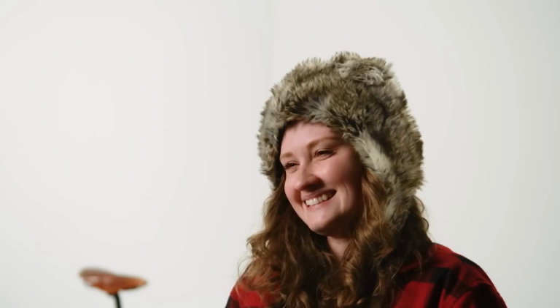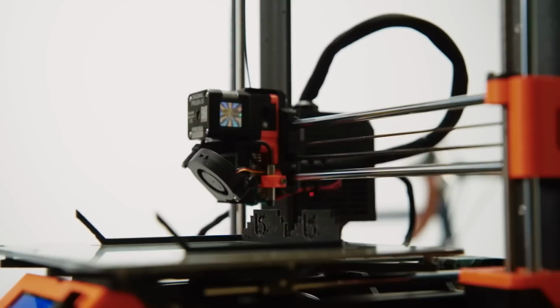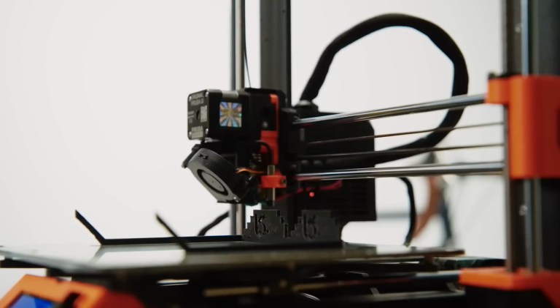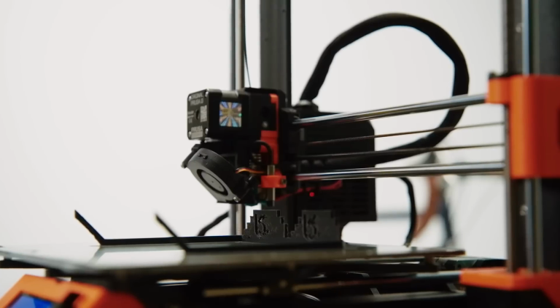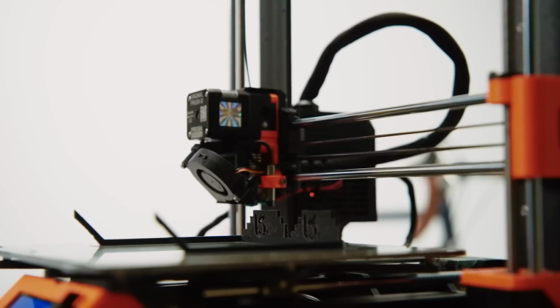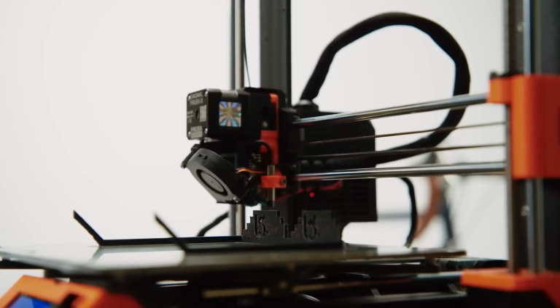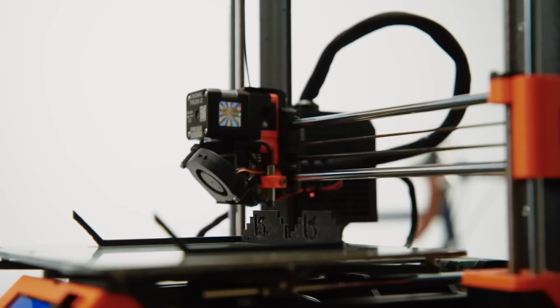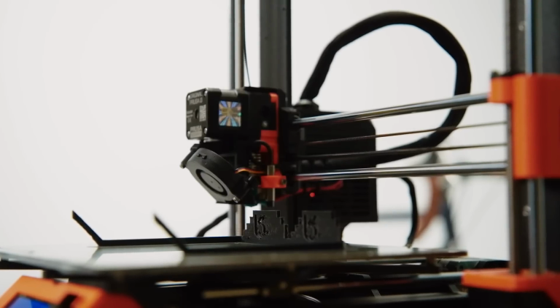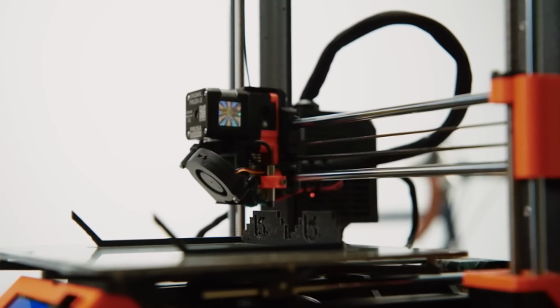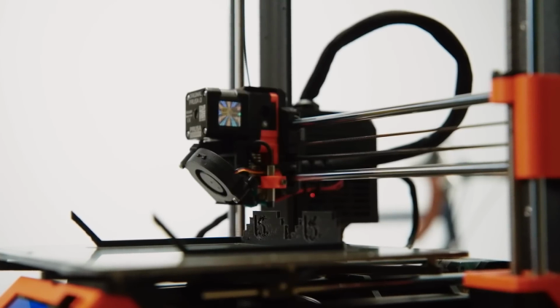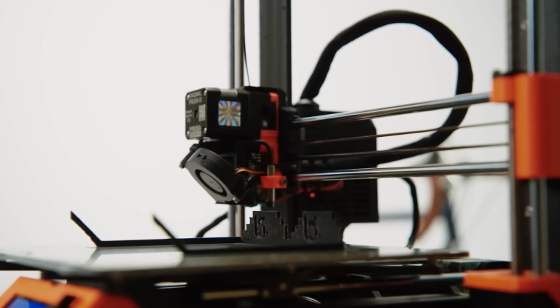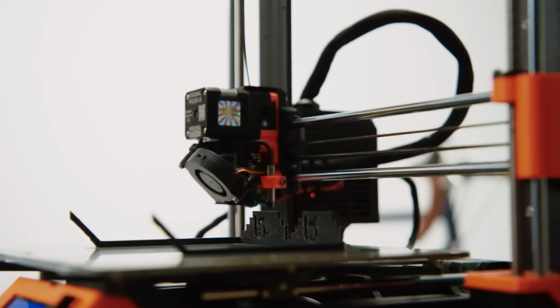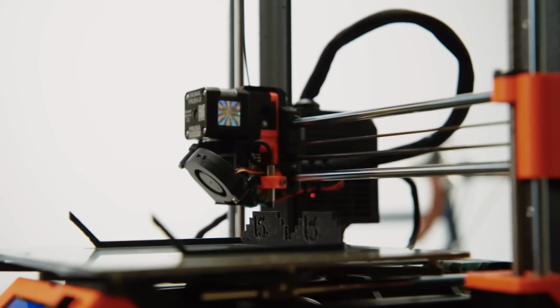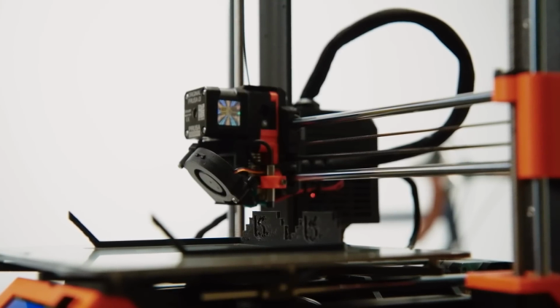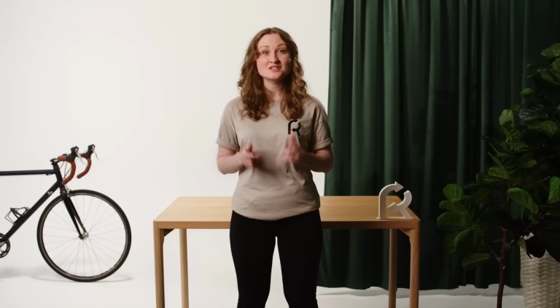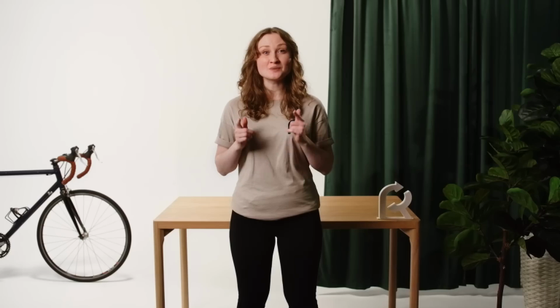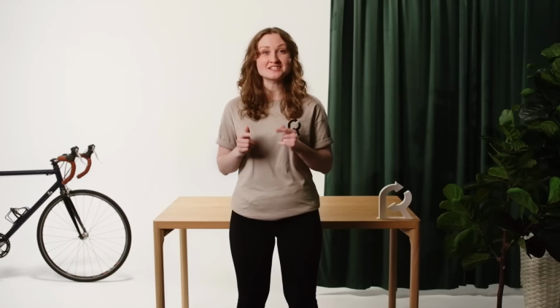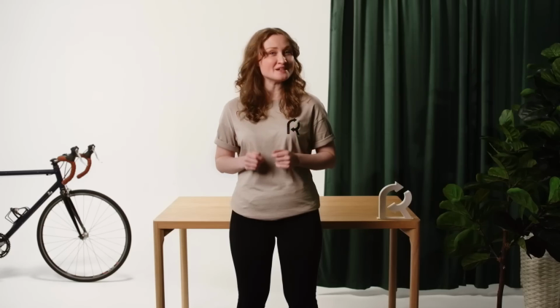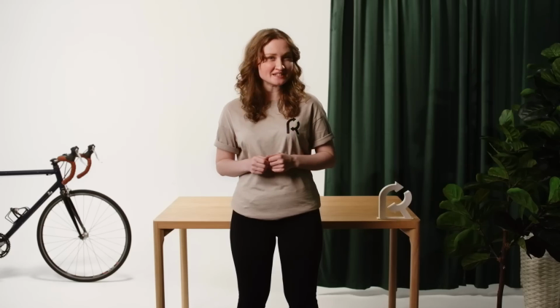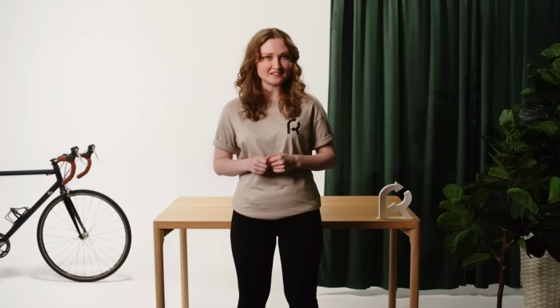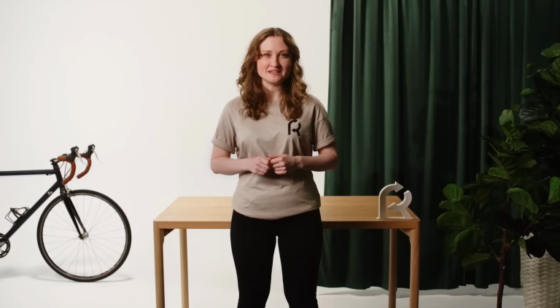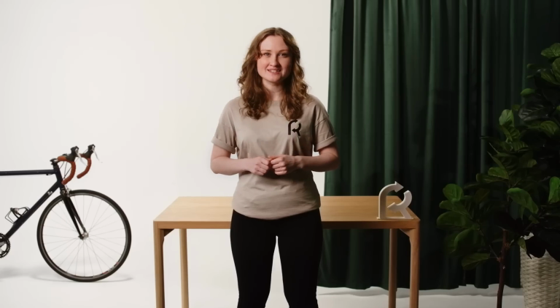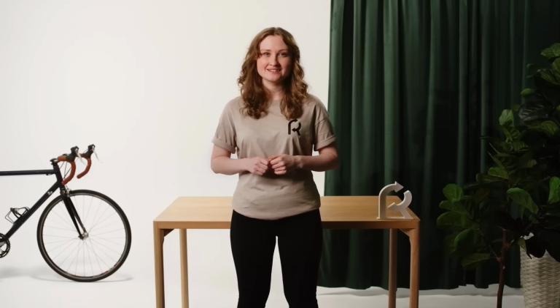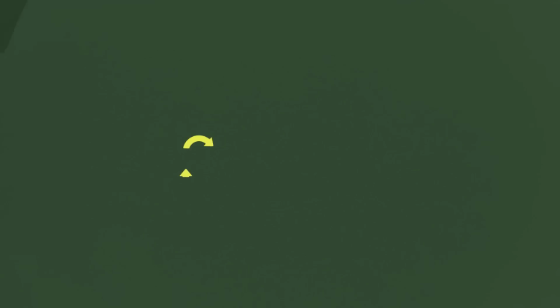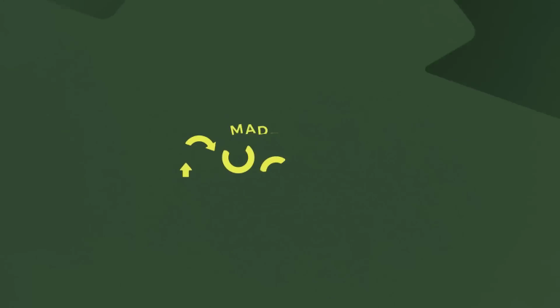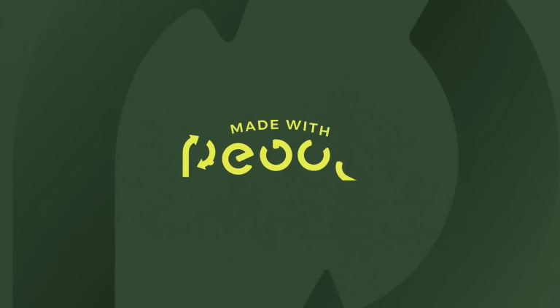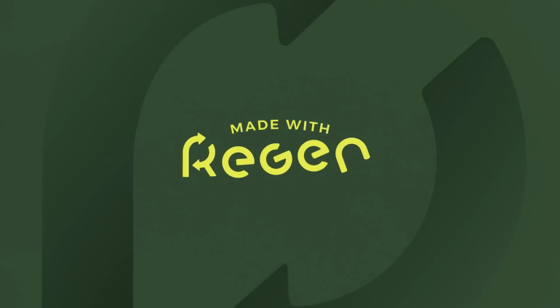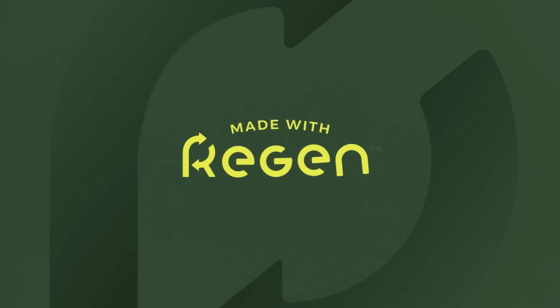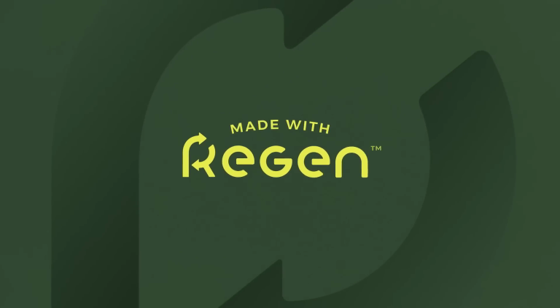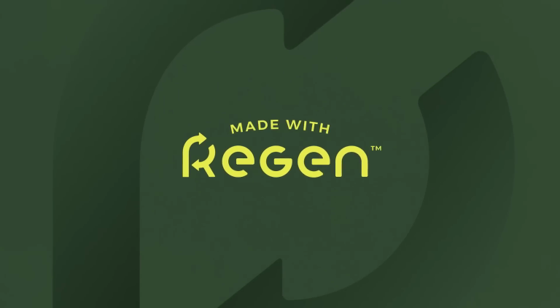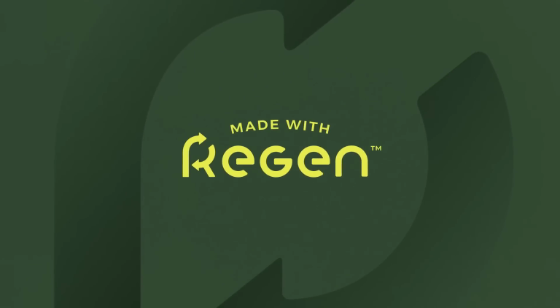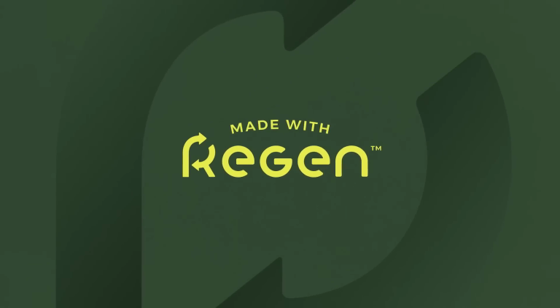Ready to print while reducing your global footprint? Switch to Regen filament. Made with Regen, made better.